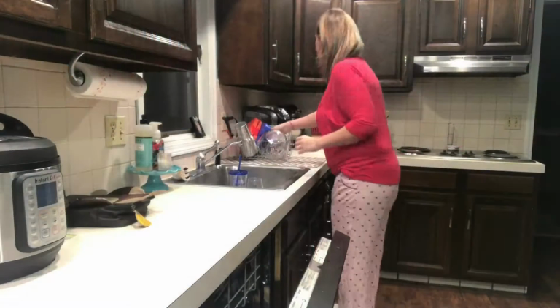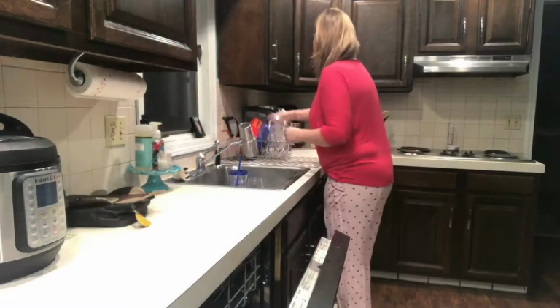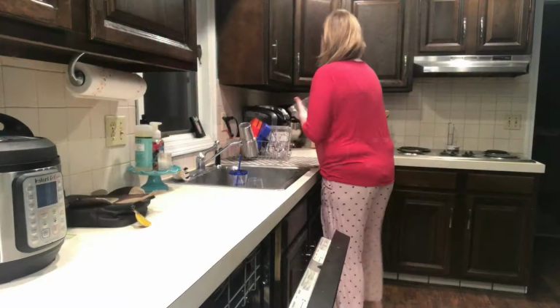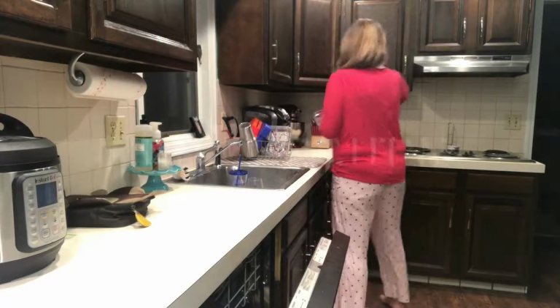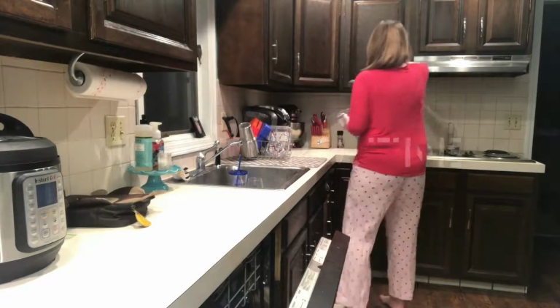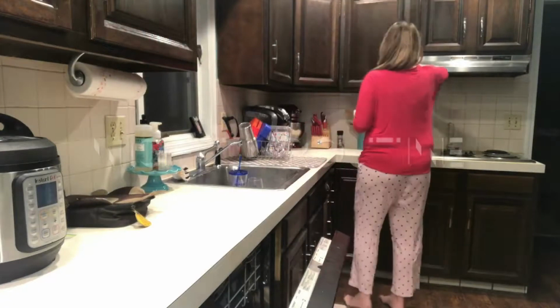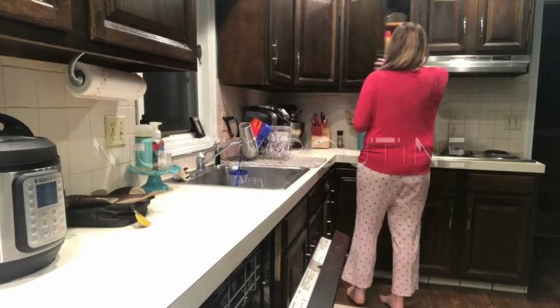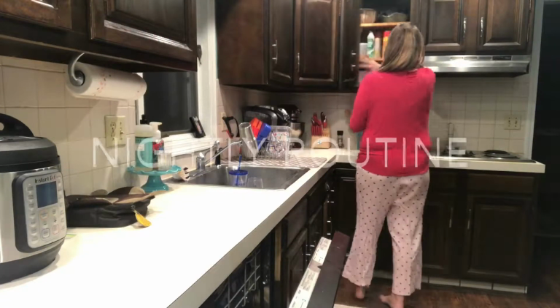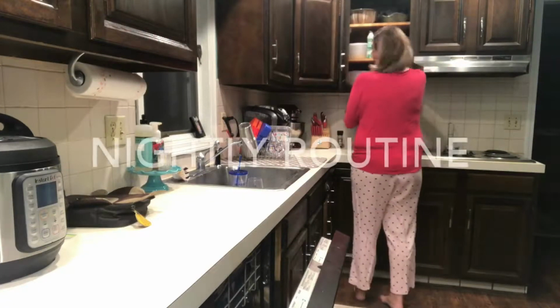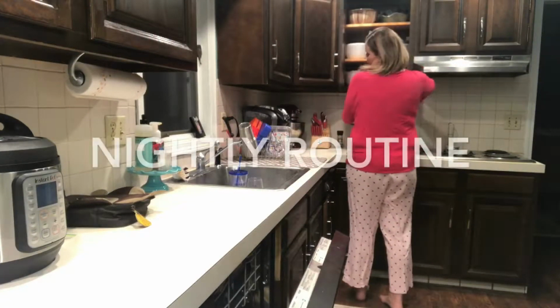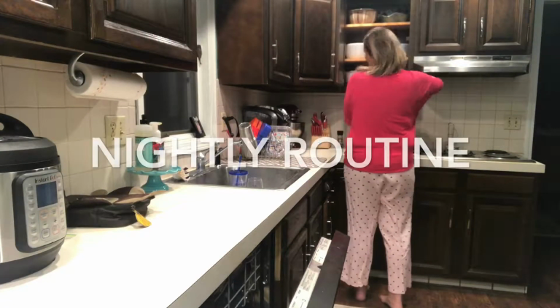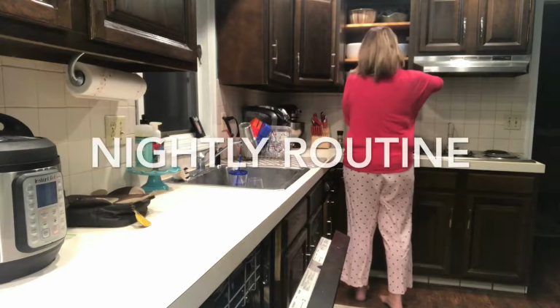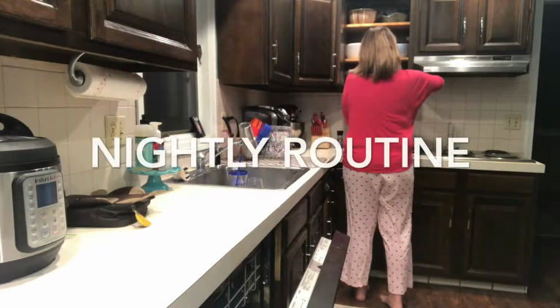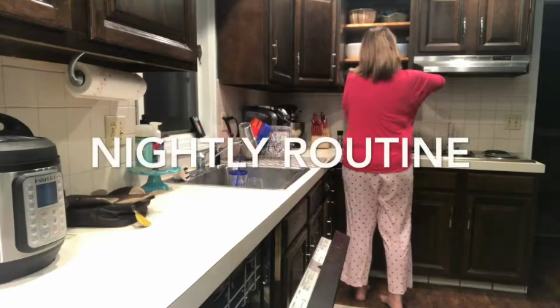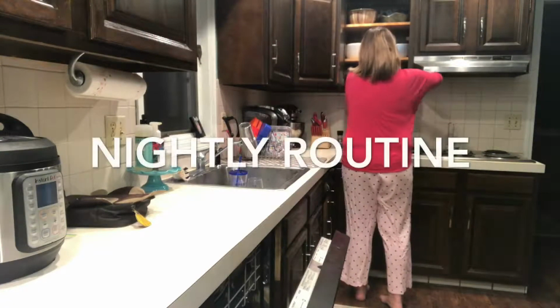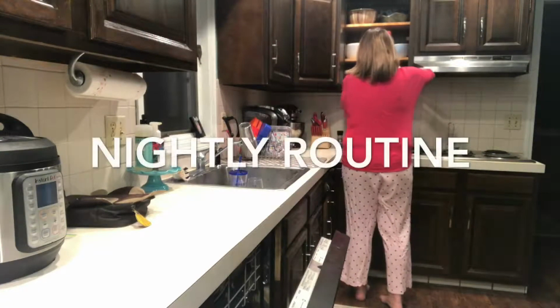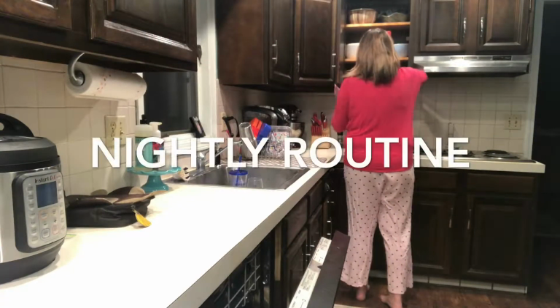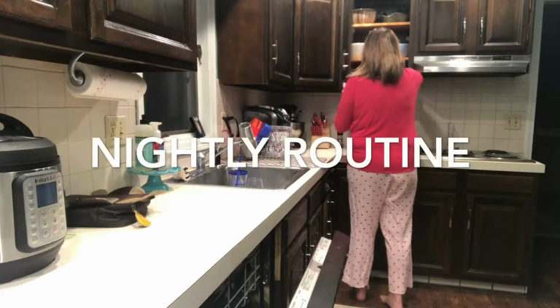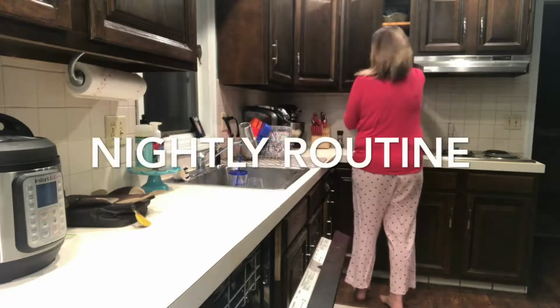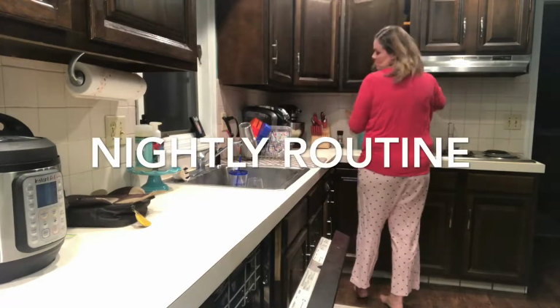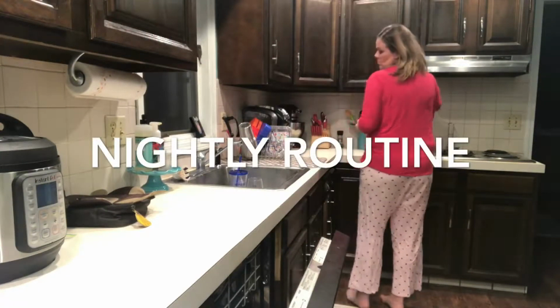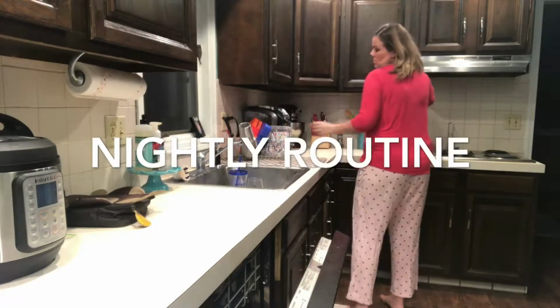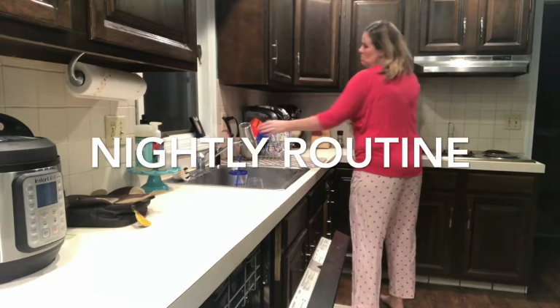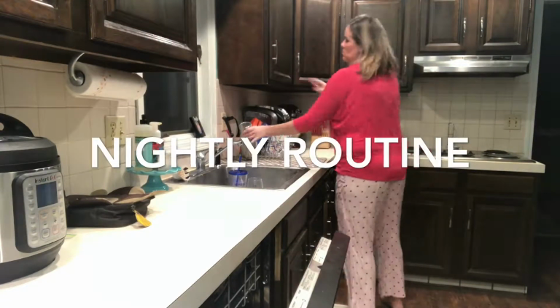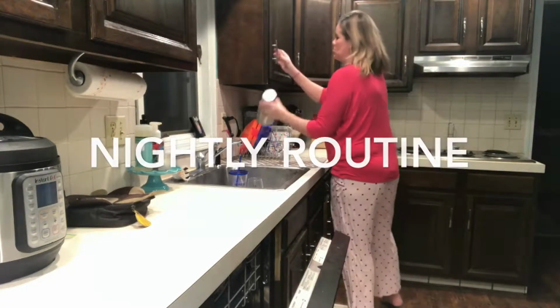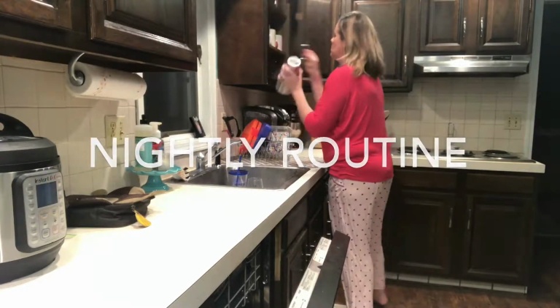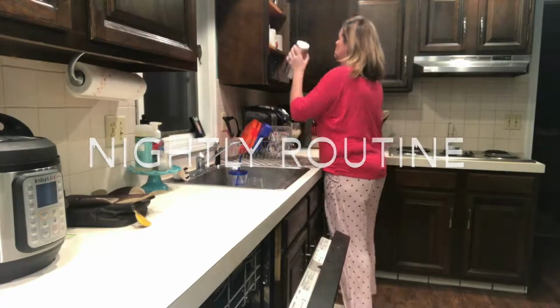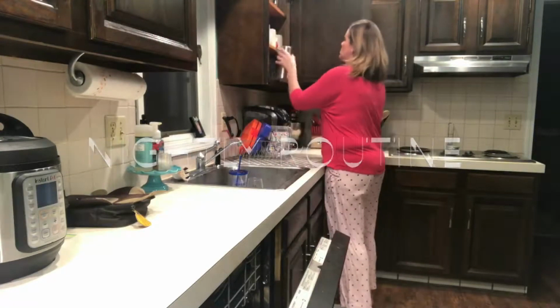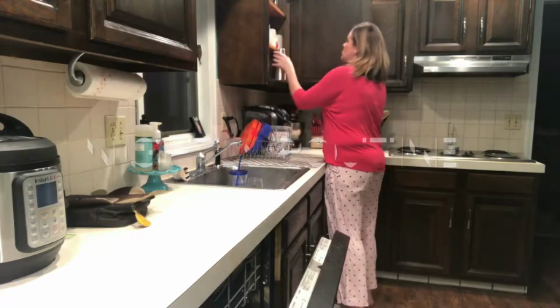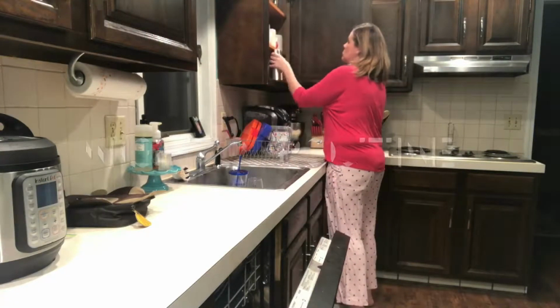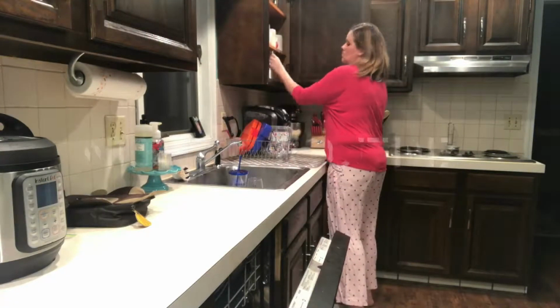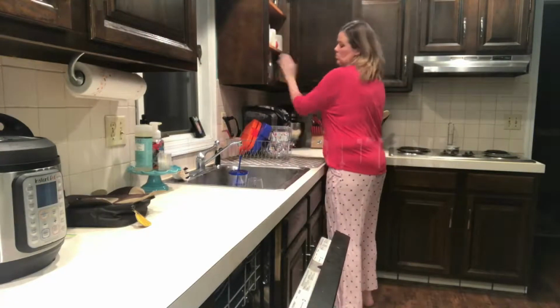Hi guys, welcome back to my channel. So tonight I'm showing you my nightly routine.